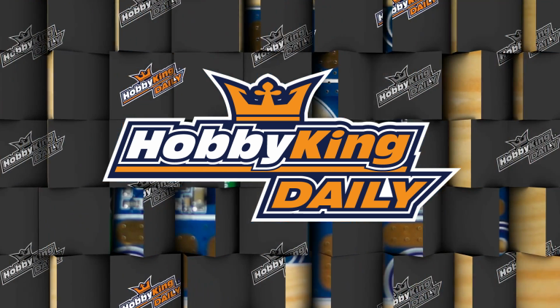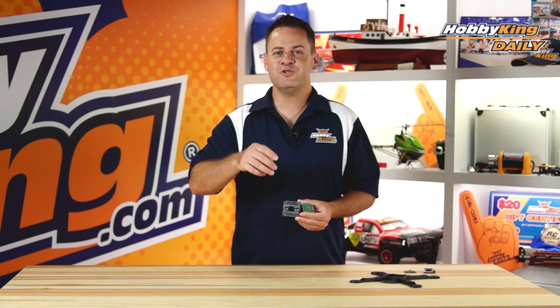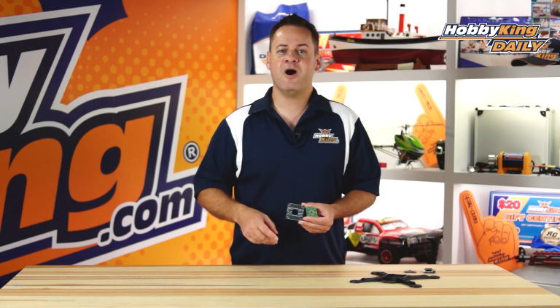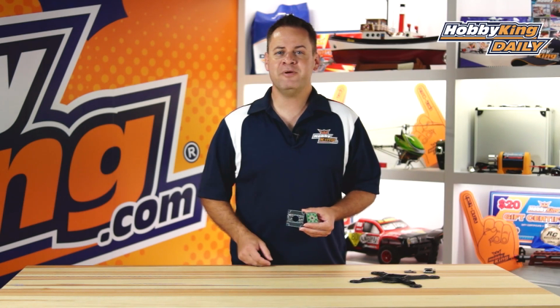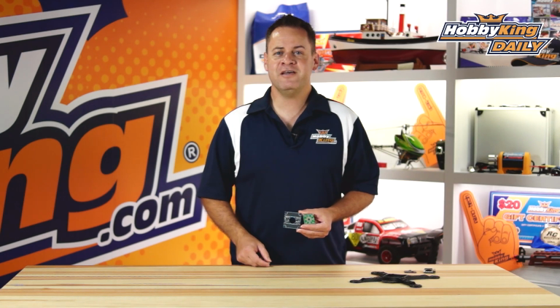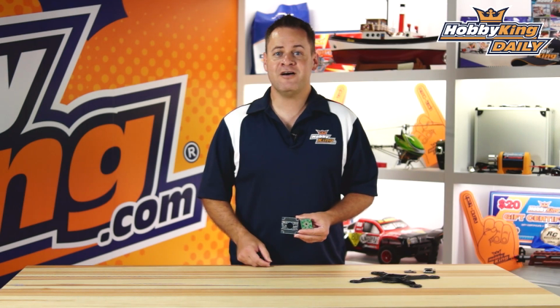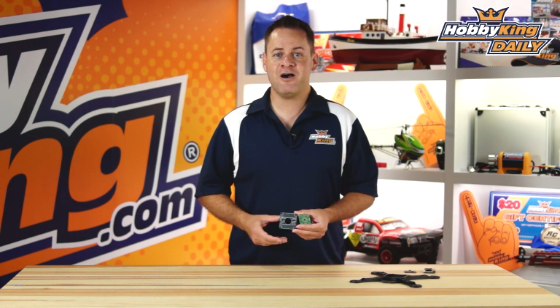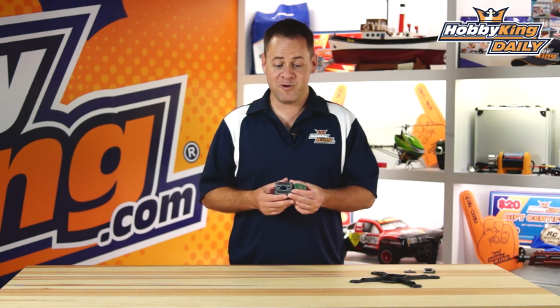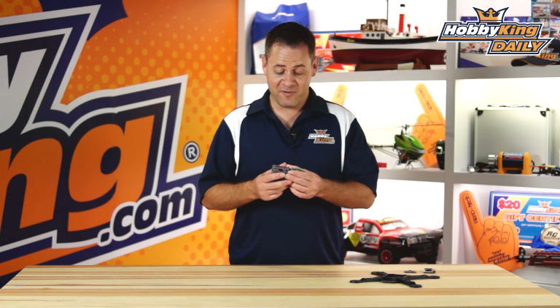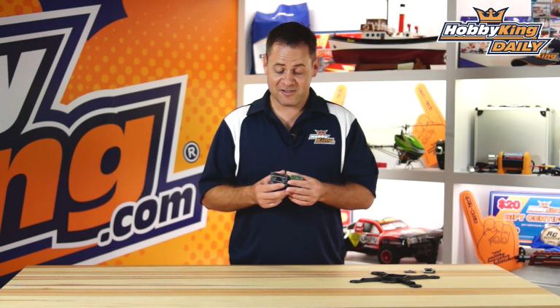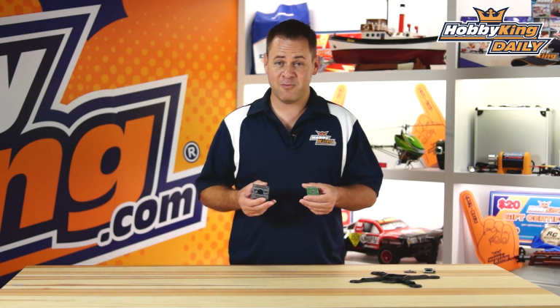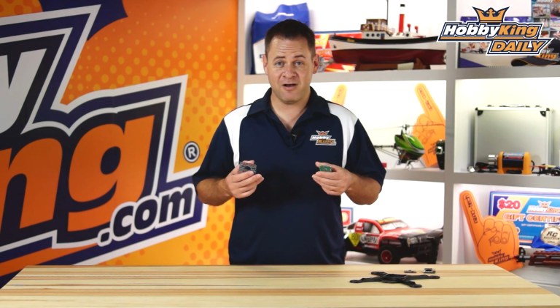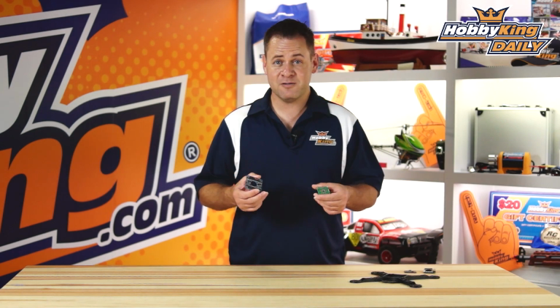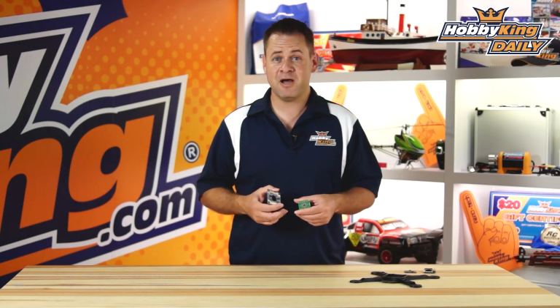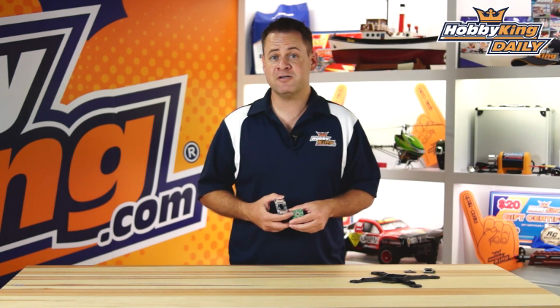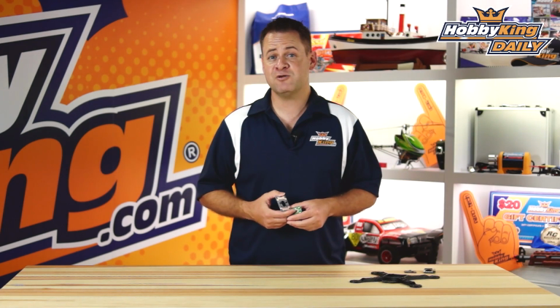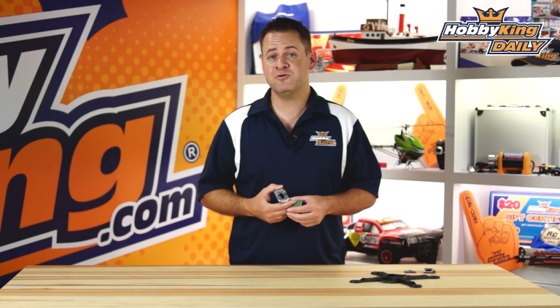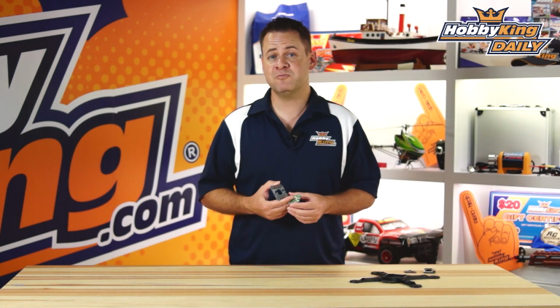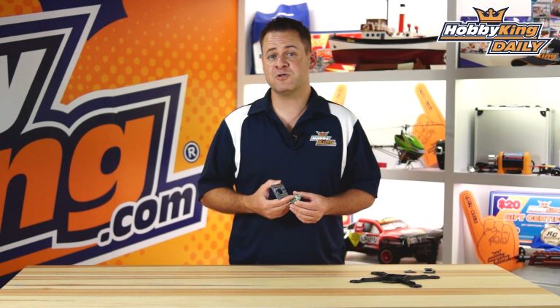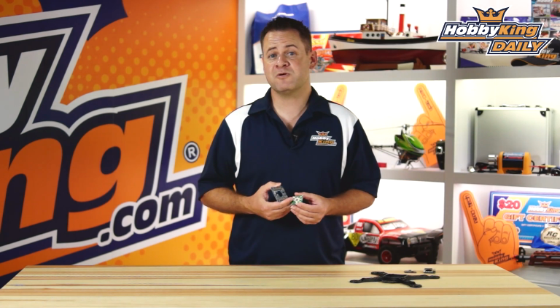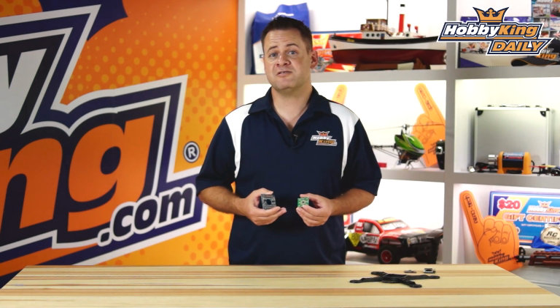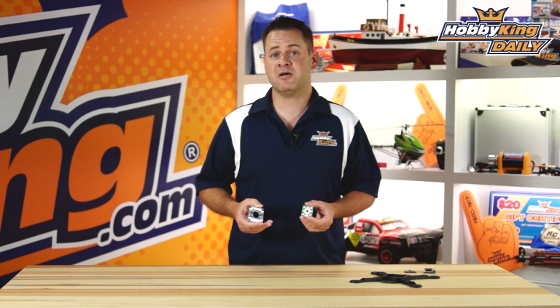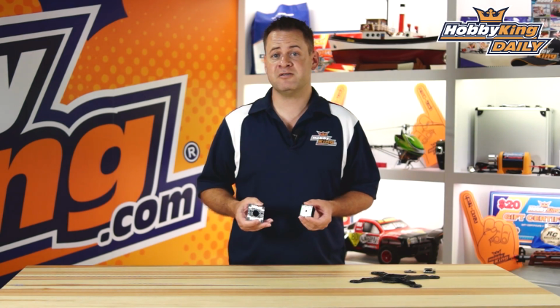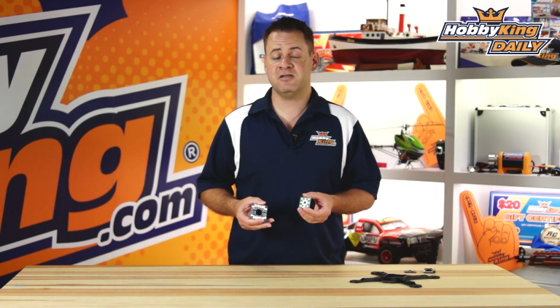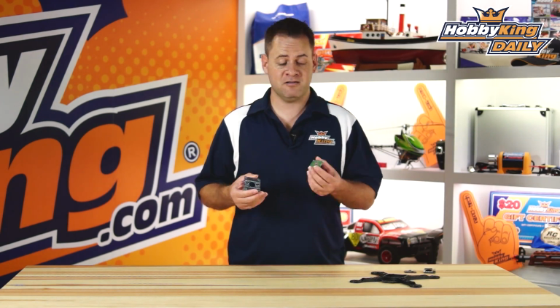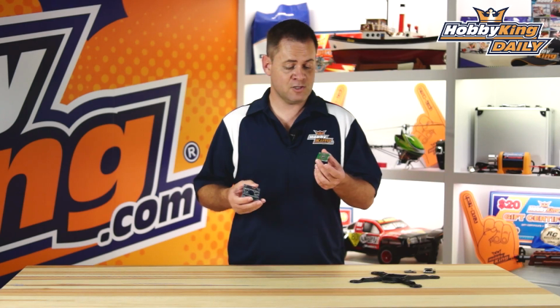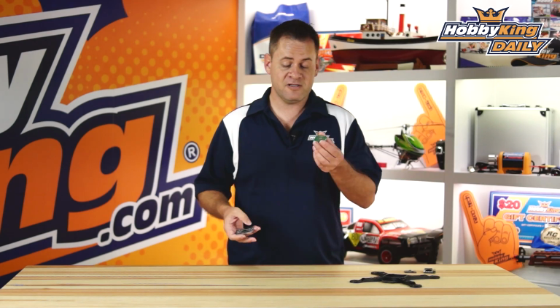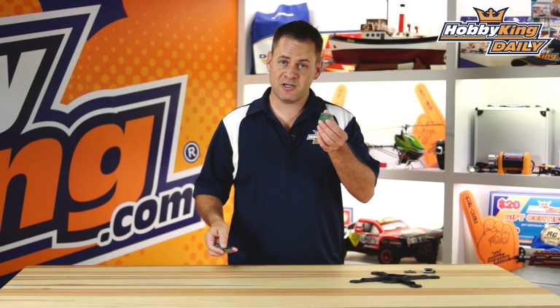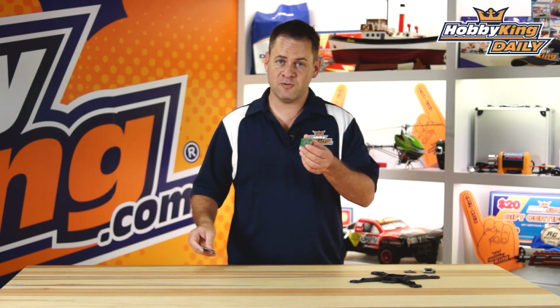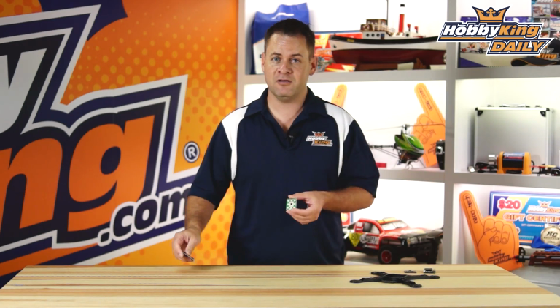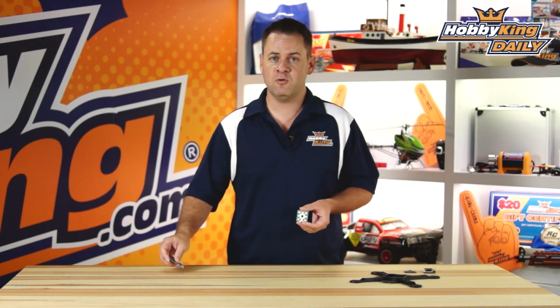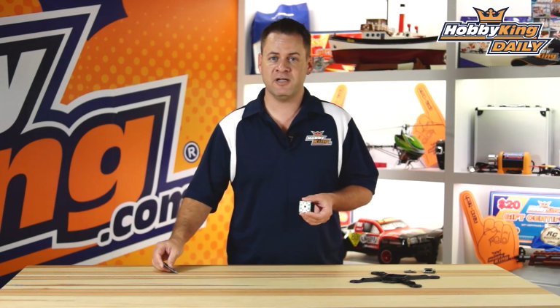Chris from Wahabaking.com and we've got some awesome power distribution boards we're going to talk about today. Let's go ahead and start with the little one.